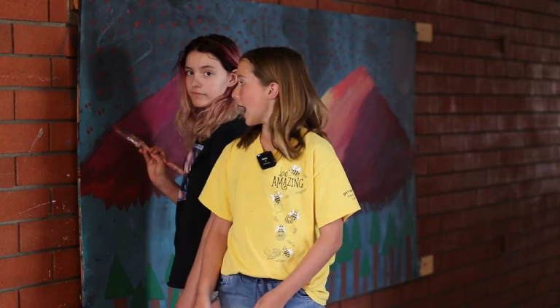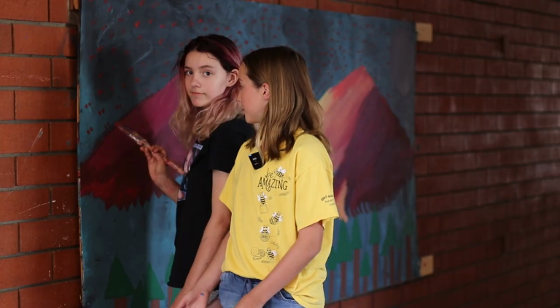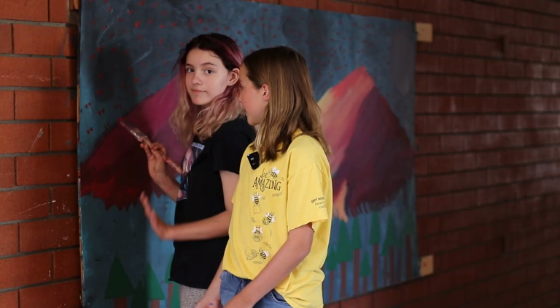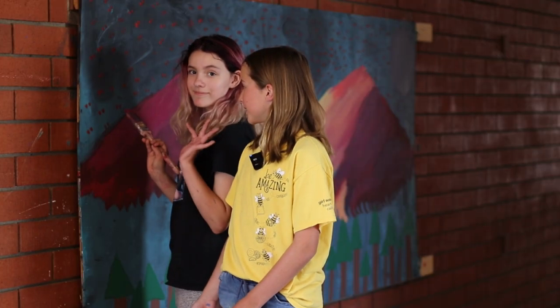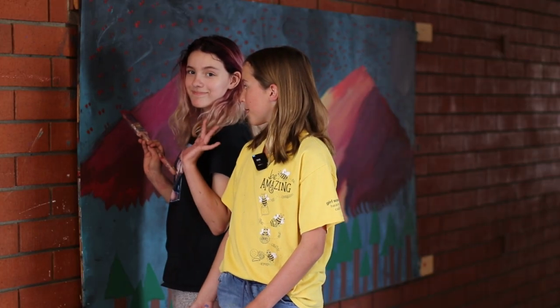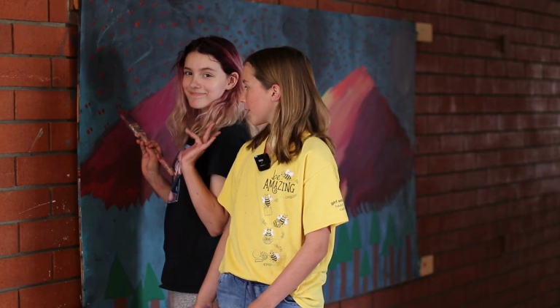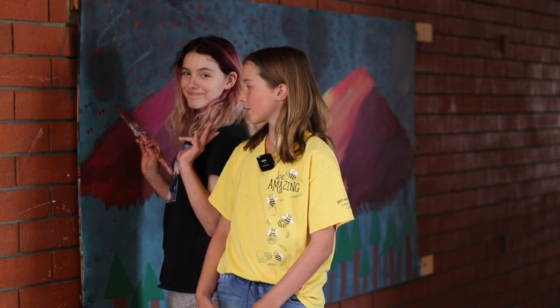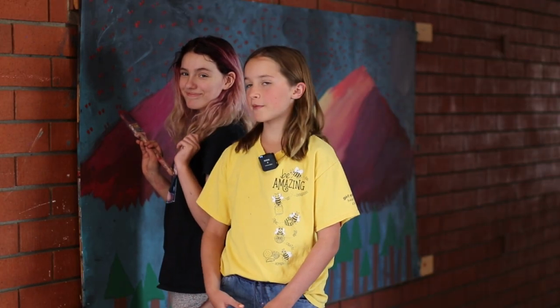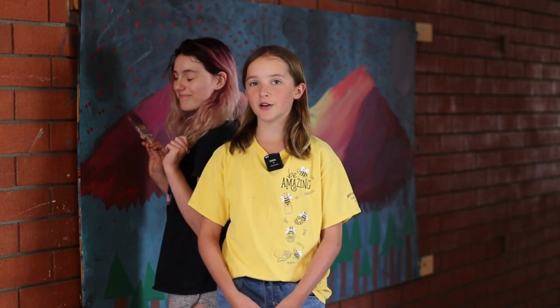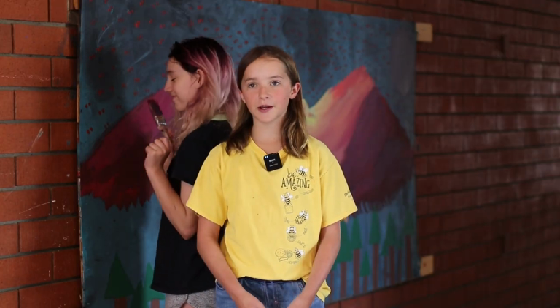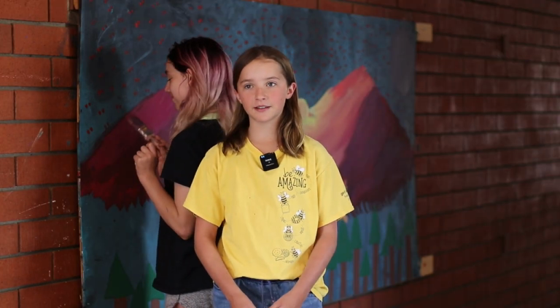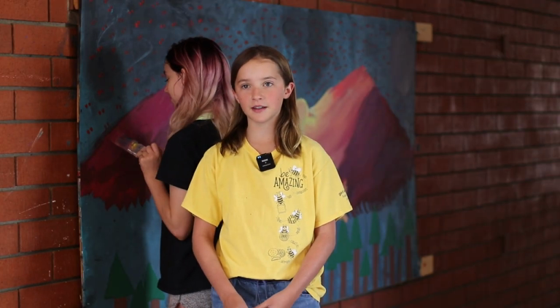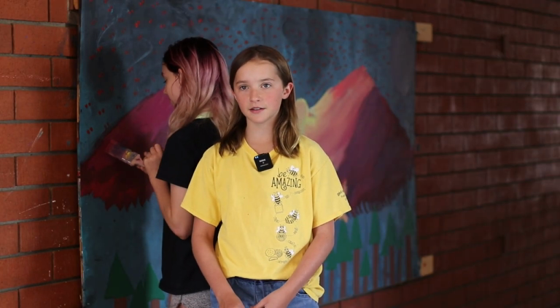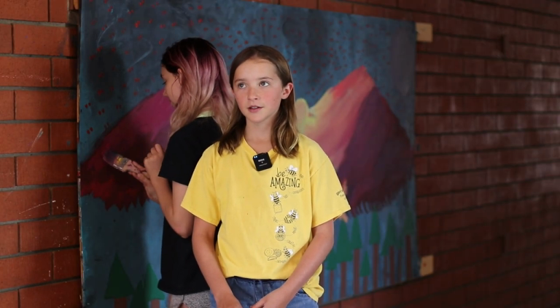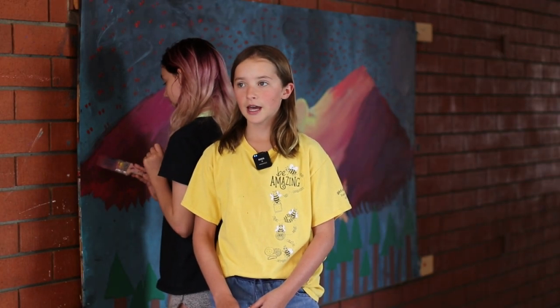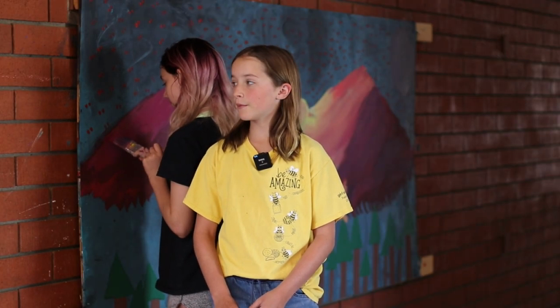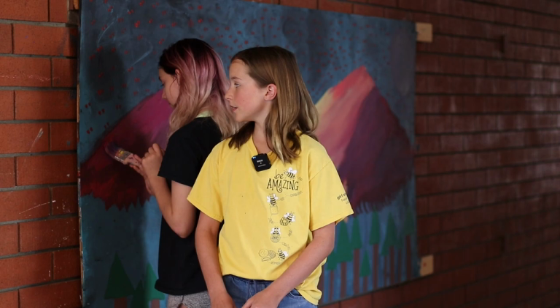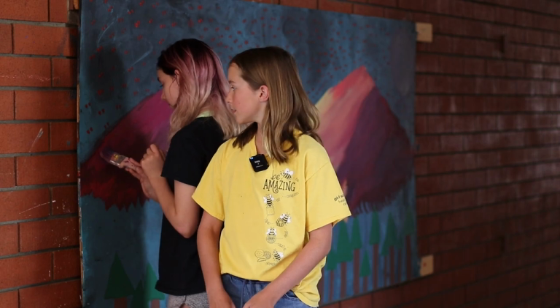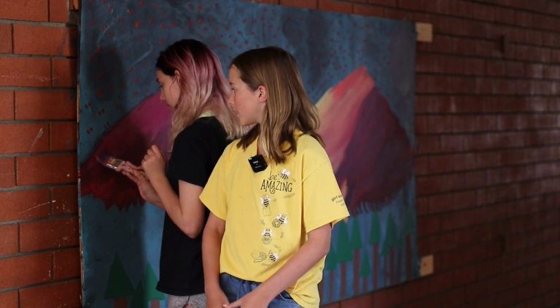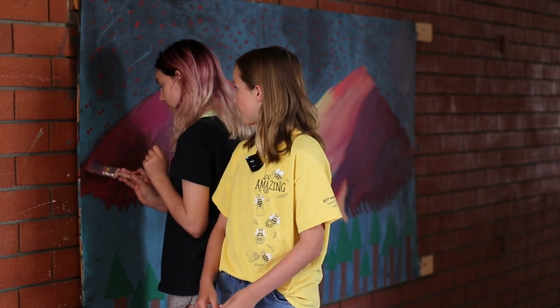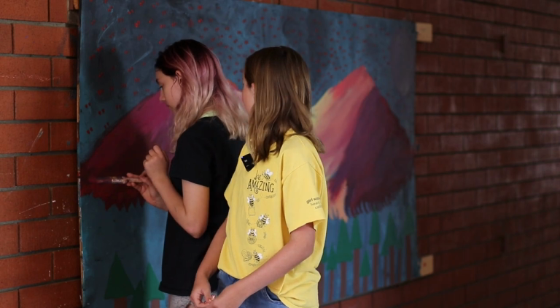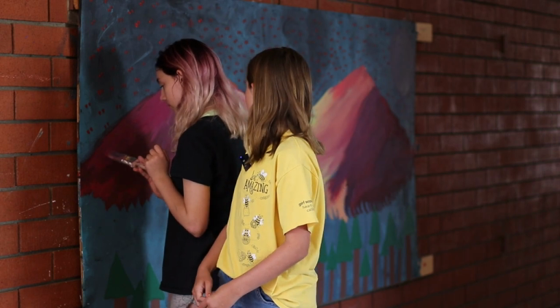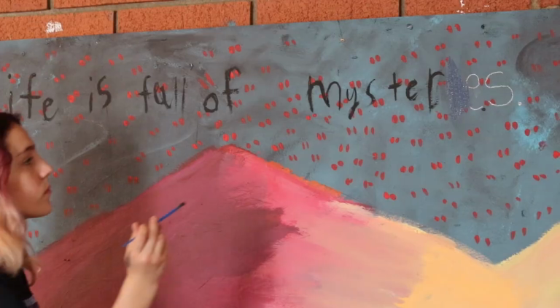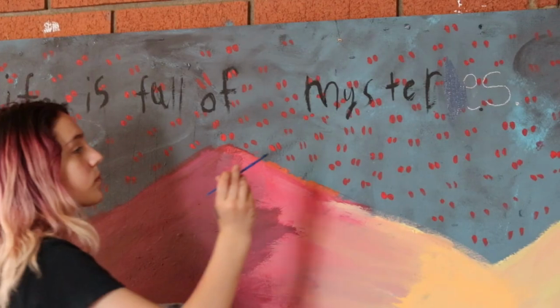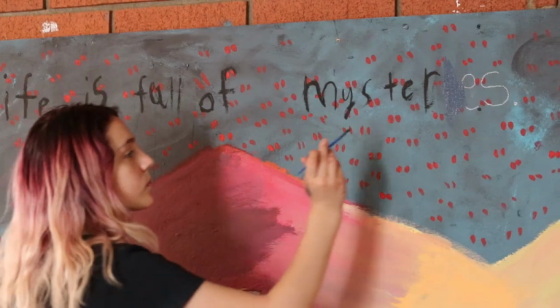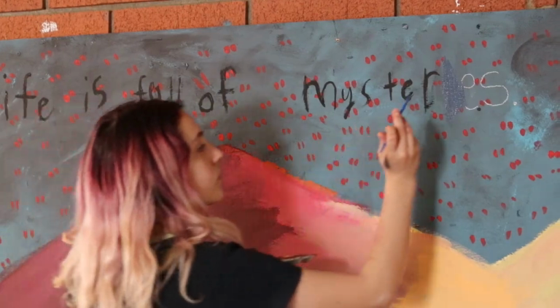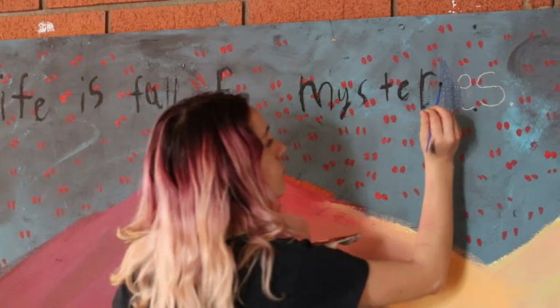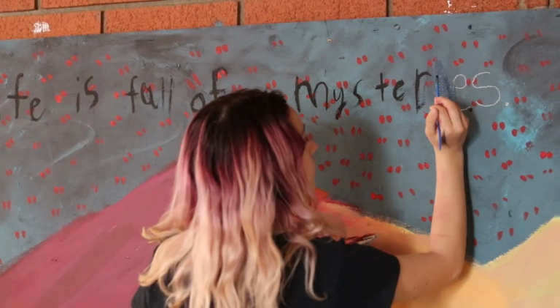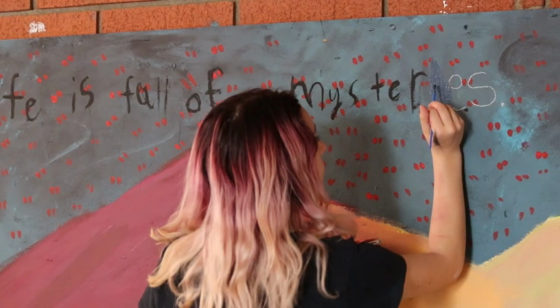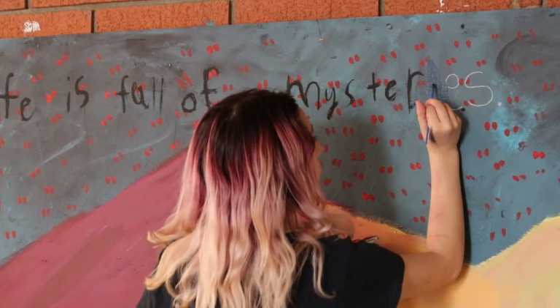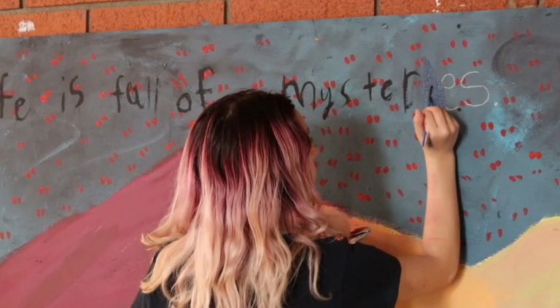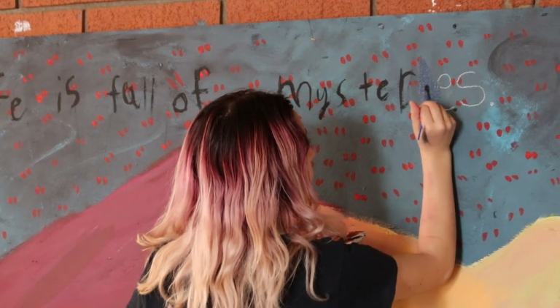Abigail is my partner for mural painting and we are painting a phoenix above a forest.